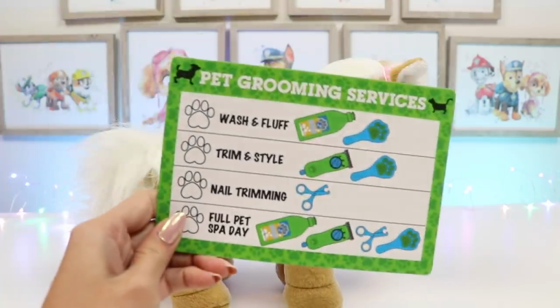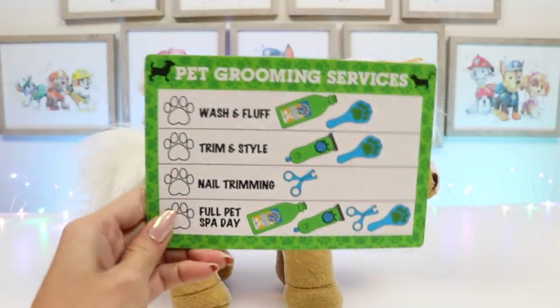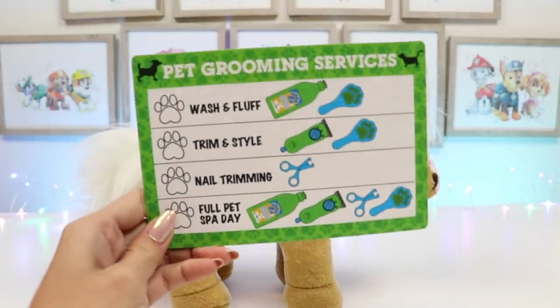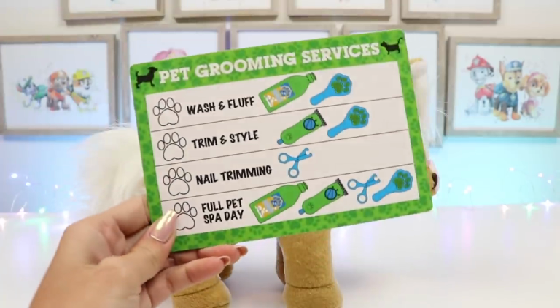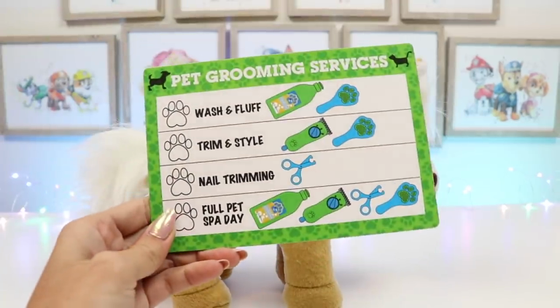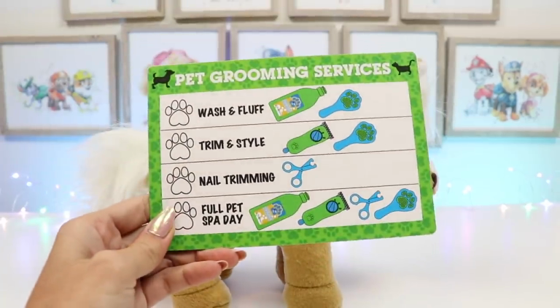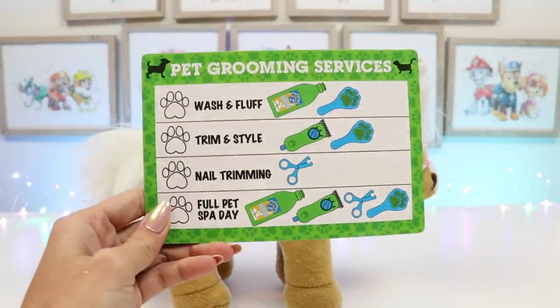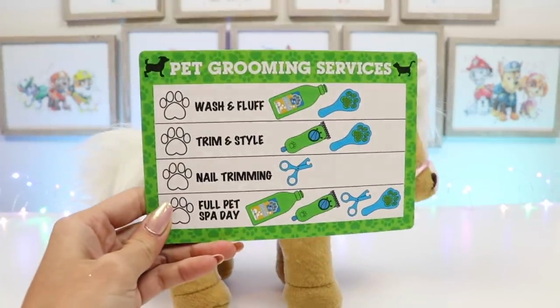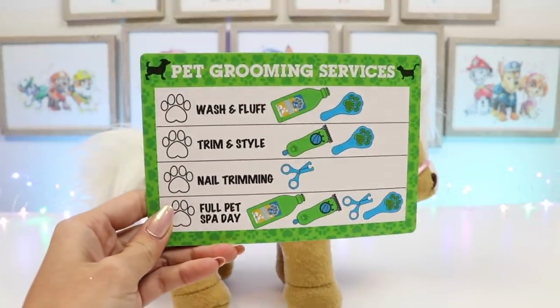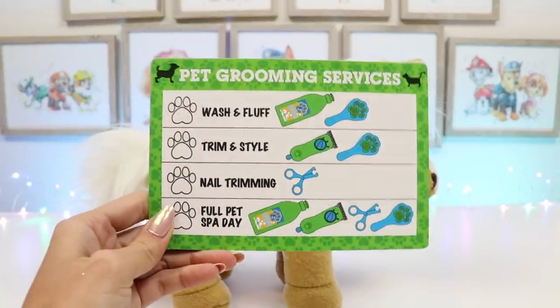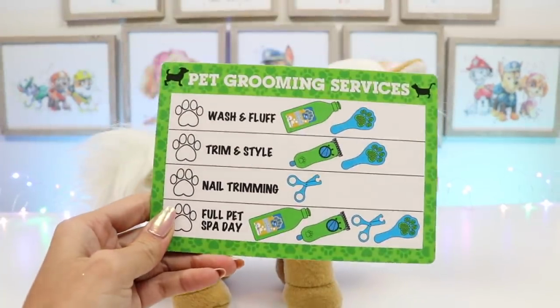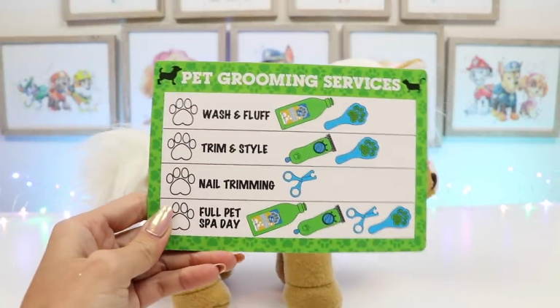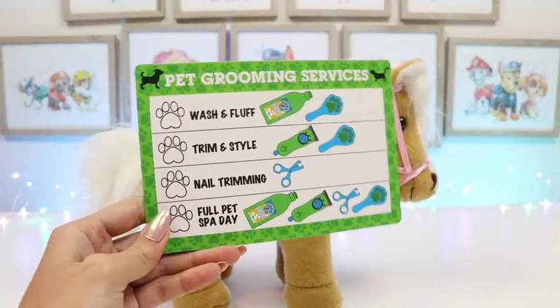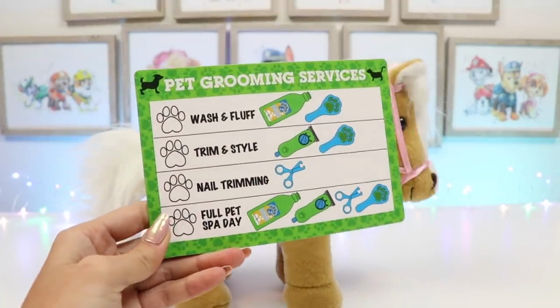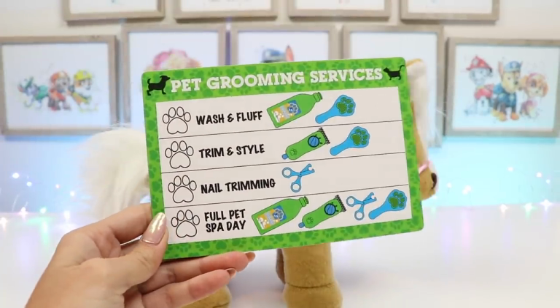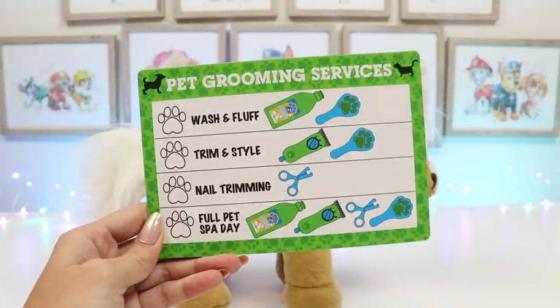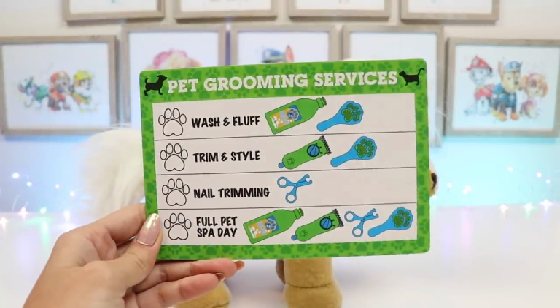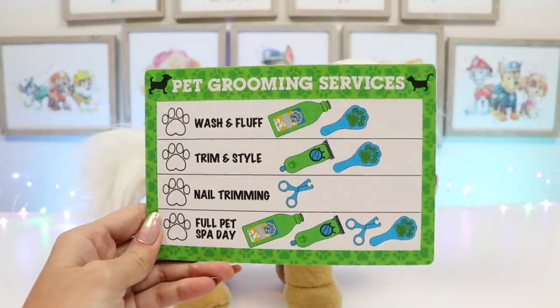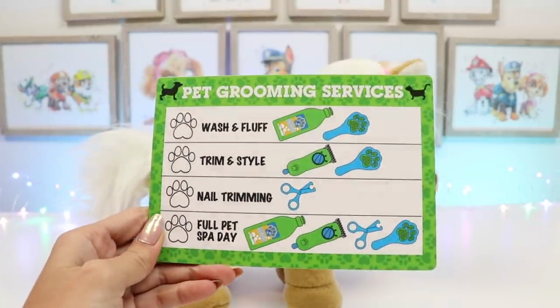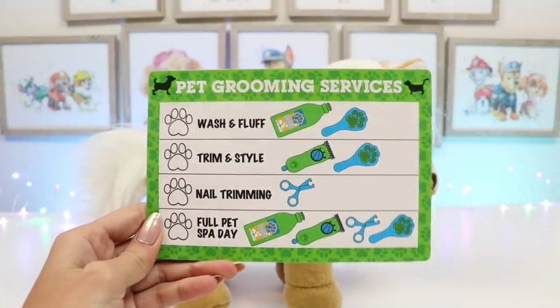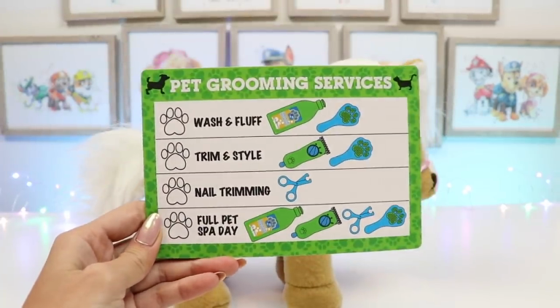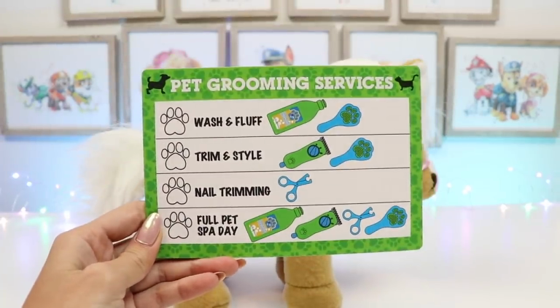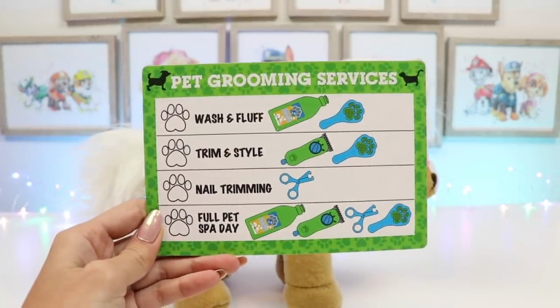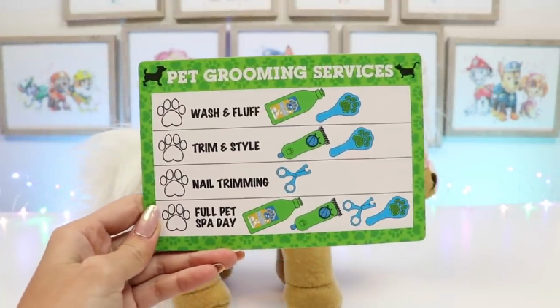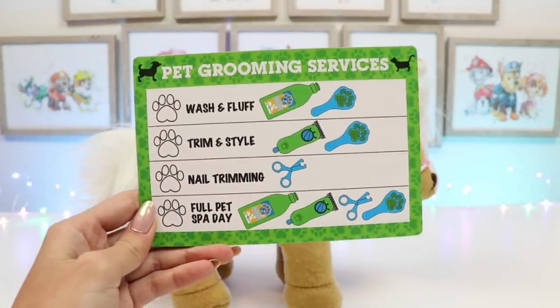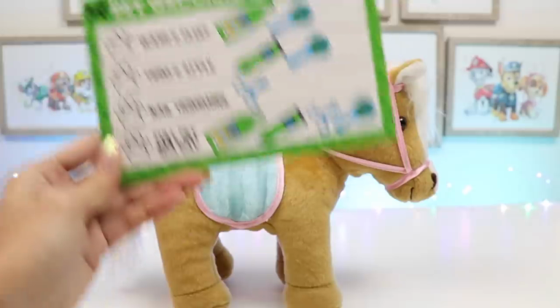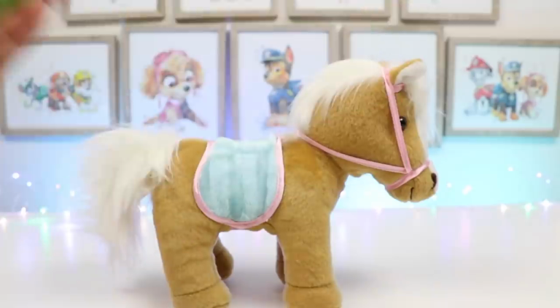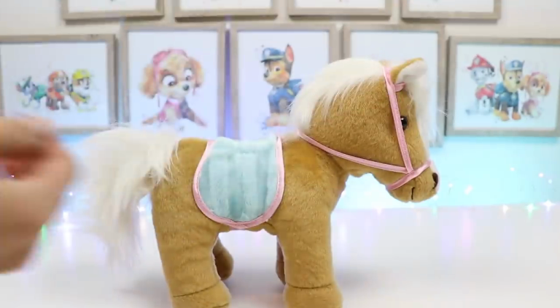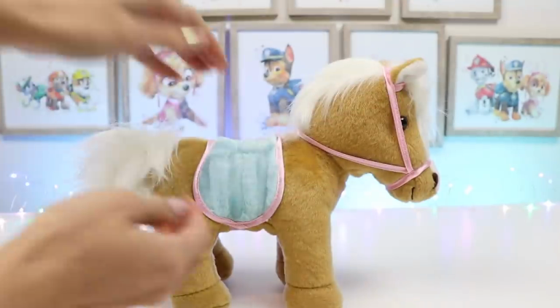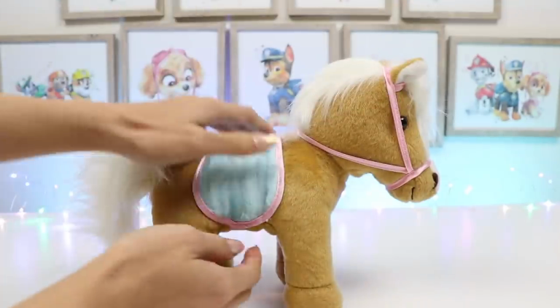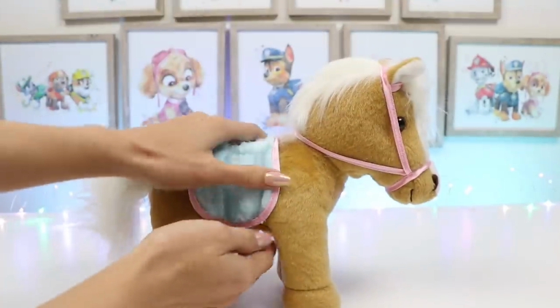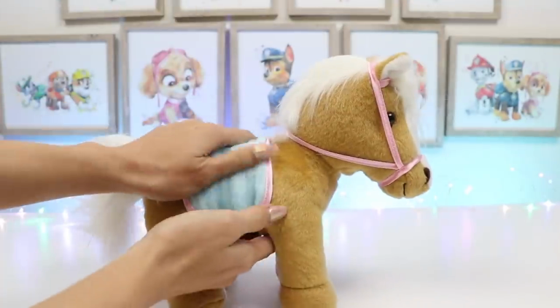Here's all the grooming services! We're going to give her the full spa treatment day! Let's give her a bath first!